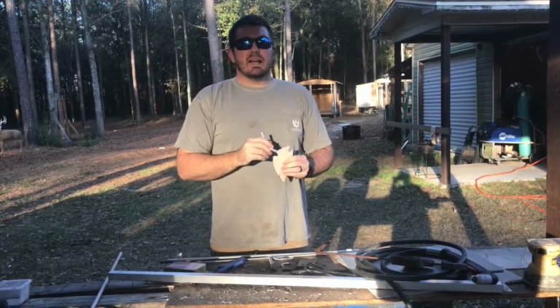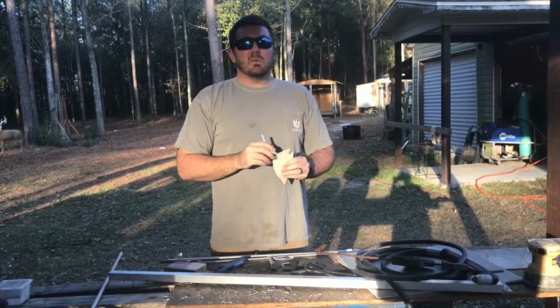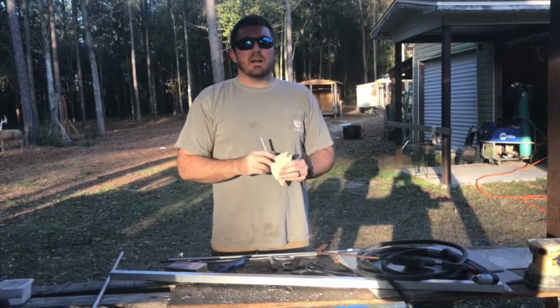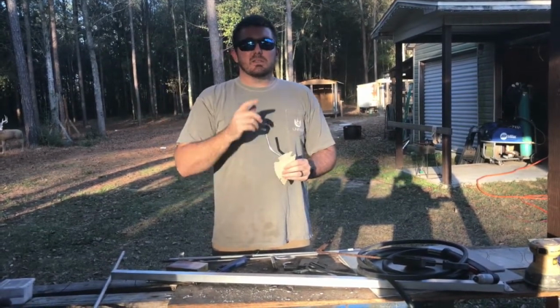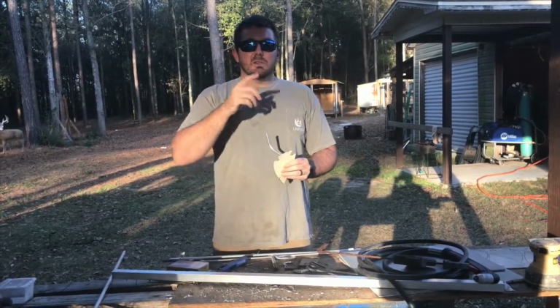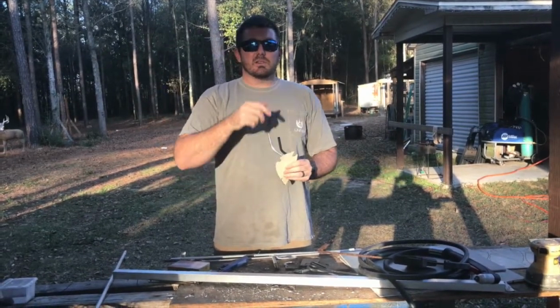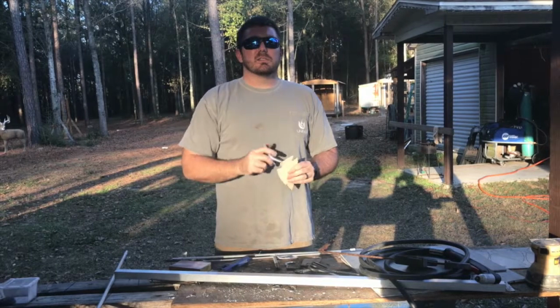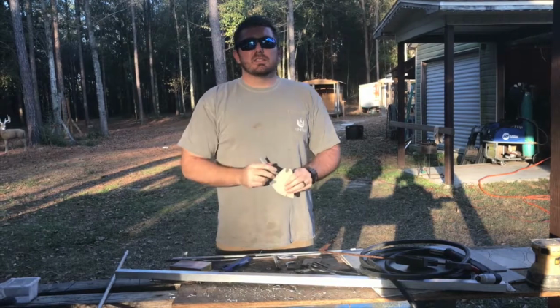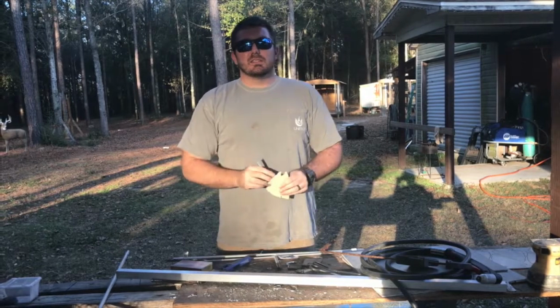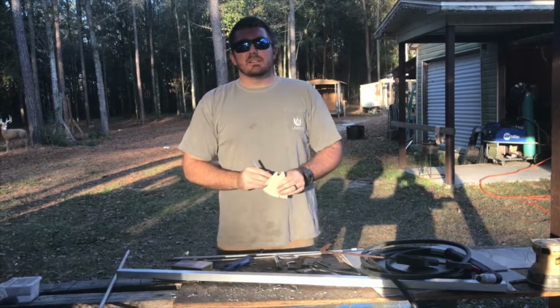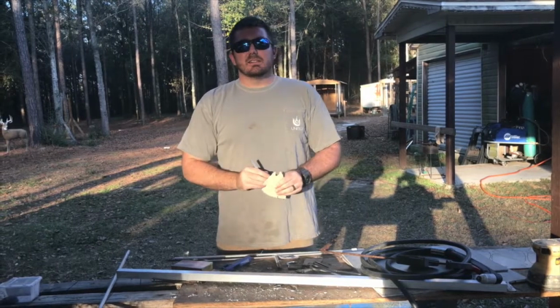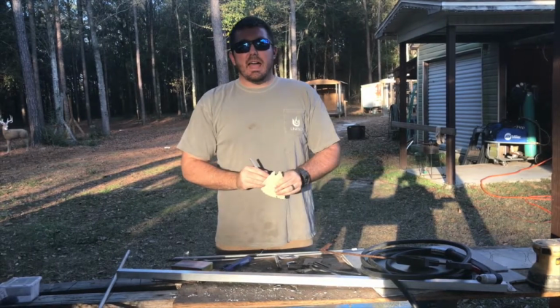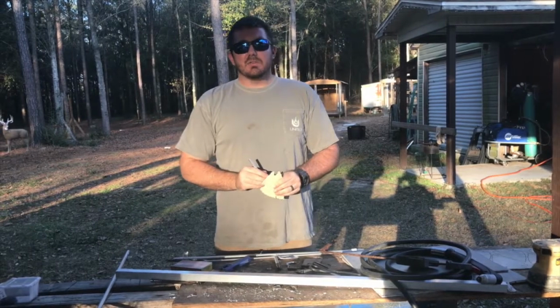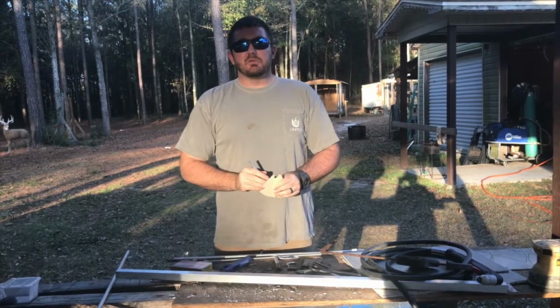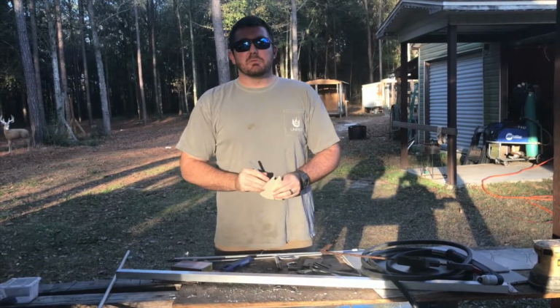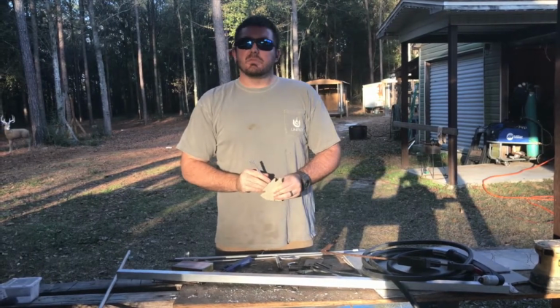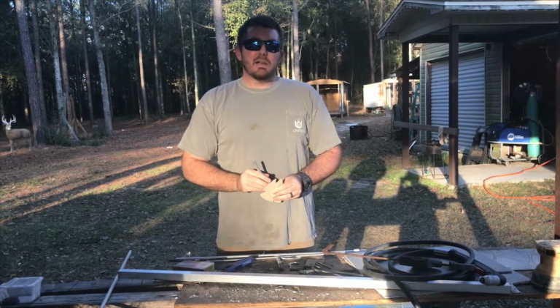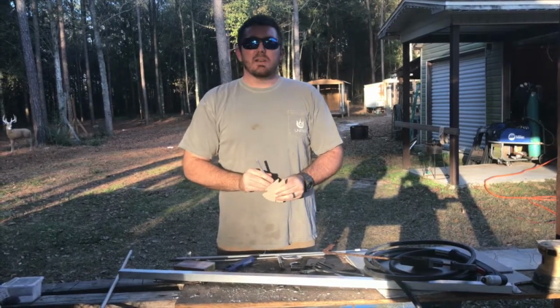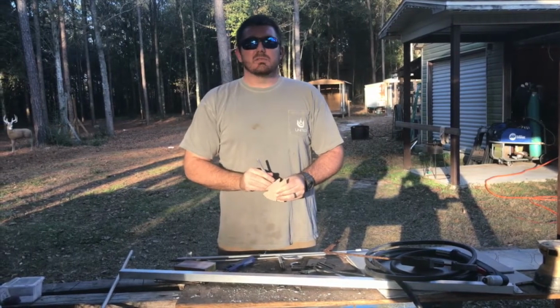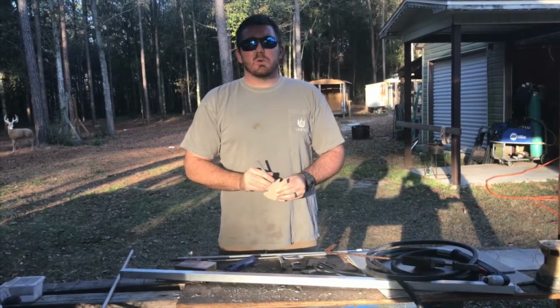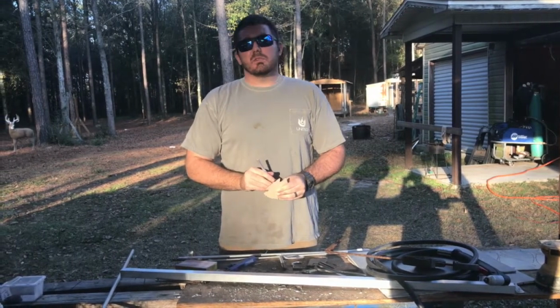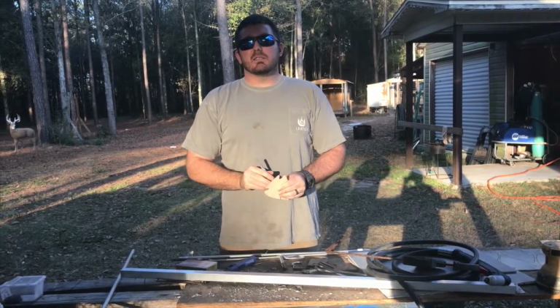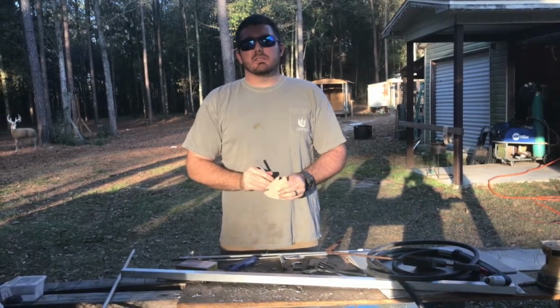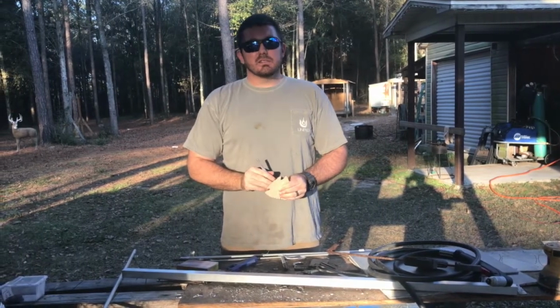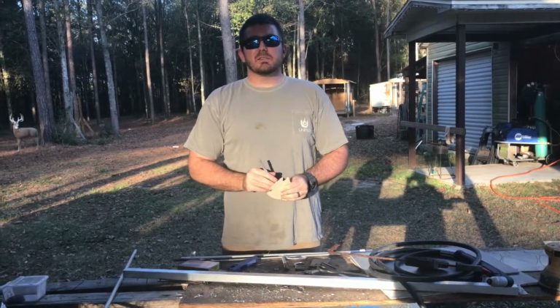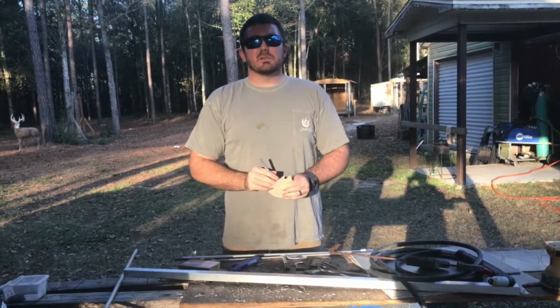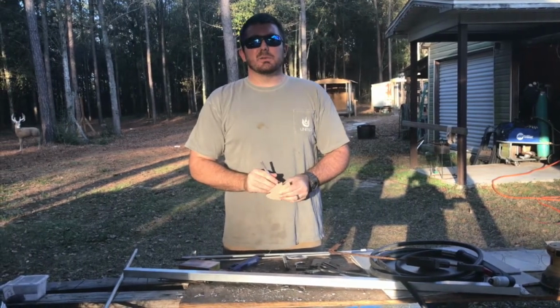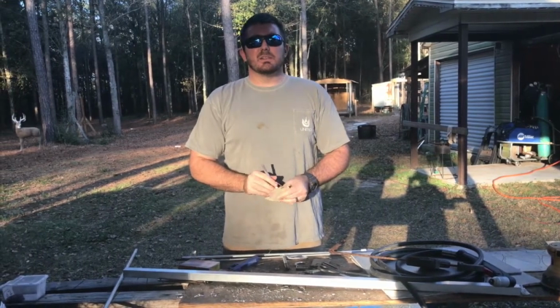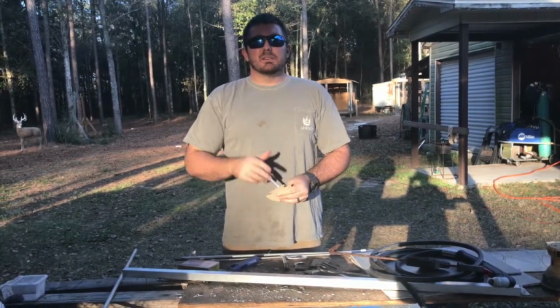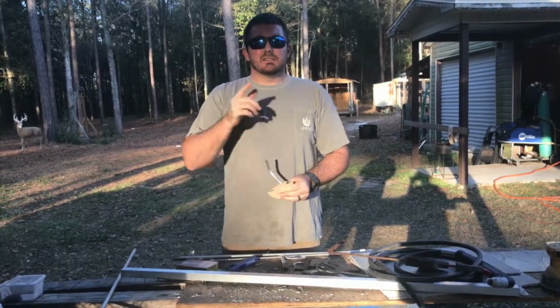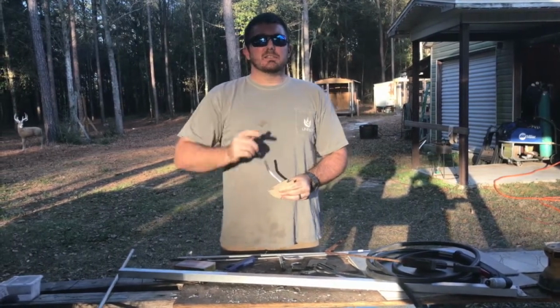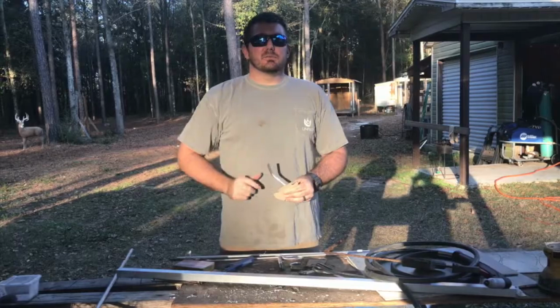DIY skull hooker, out of aluminum. Lightweight. Won't rust. Looks really cool. Stay tuned.